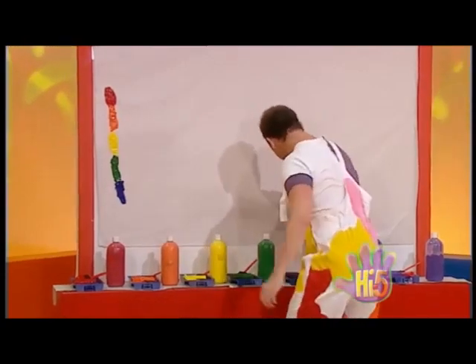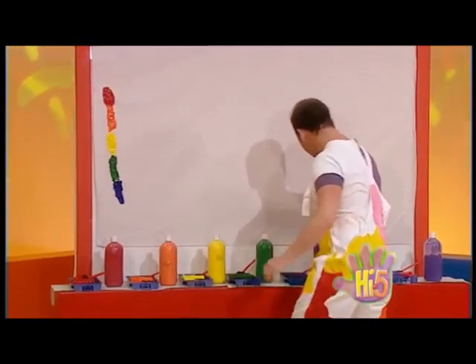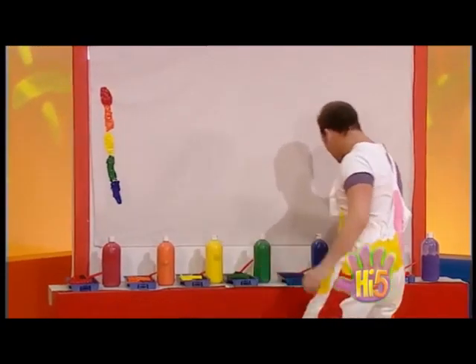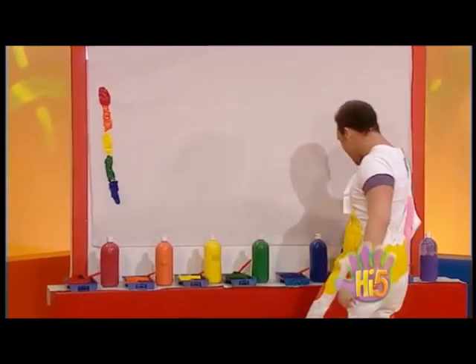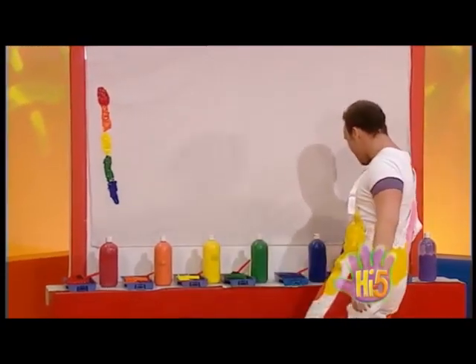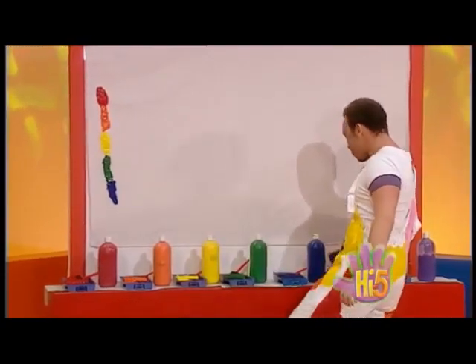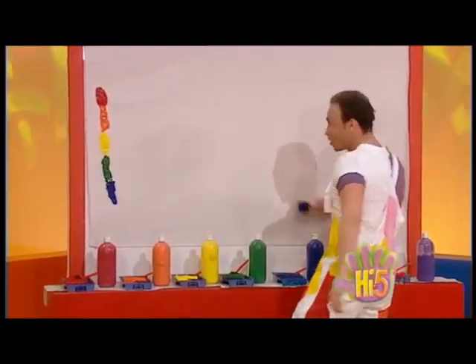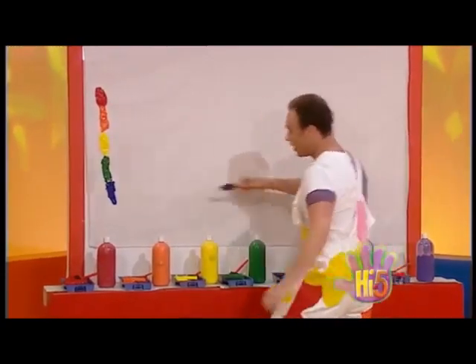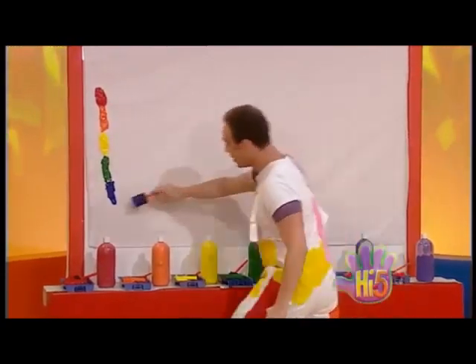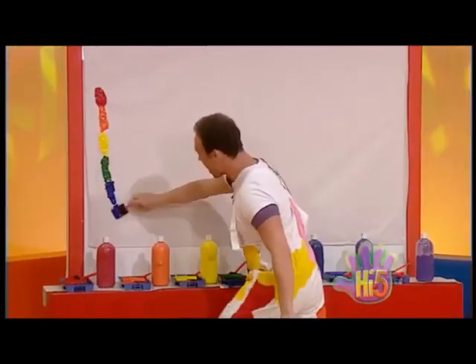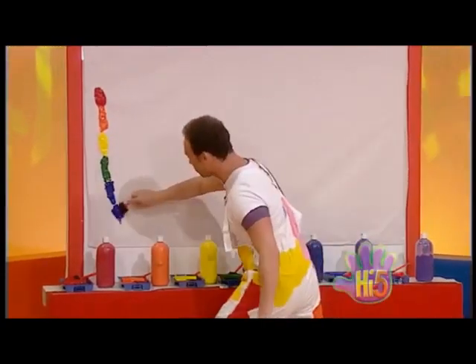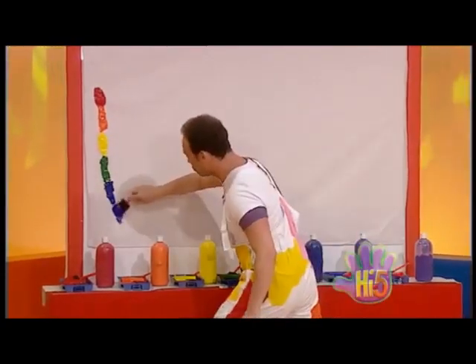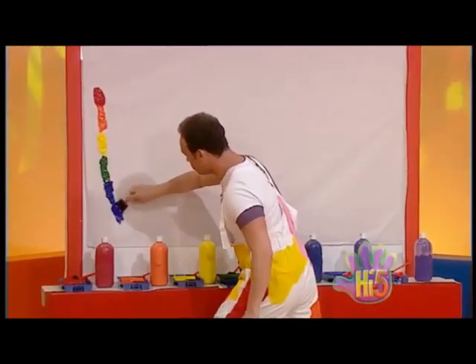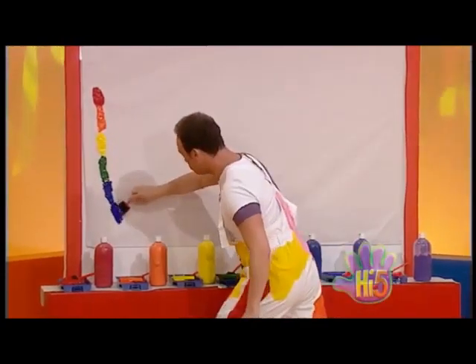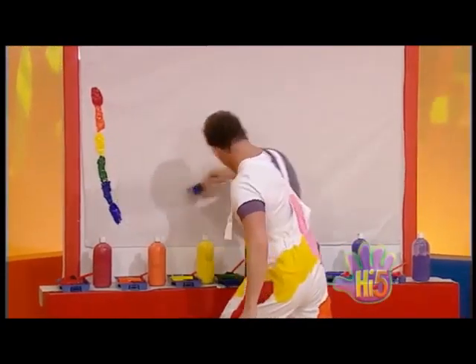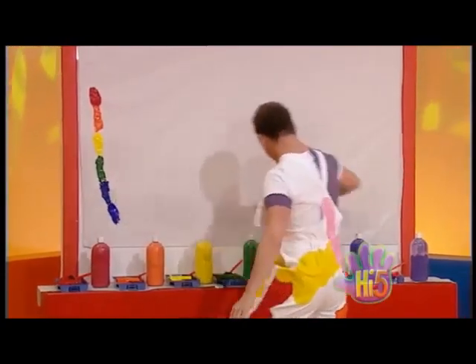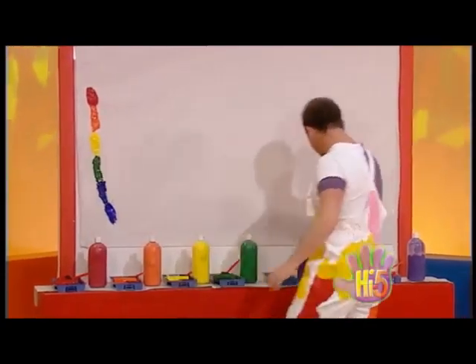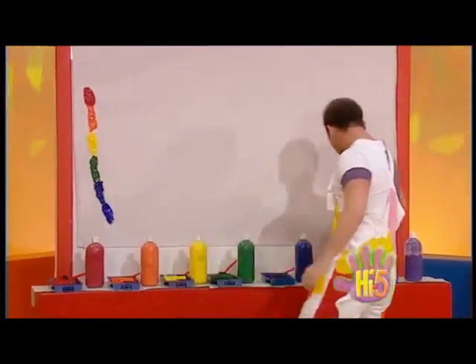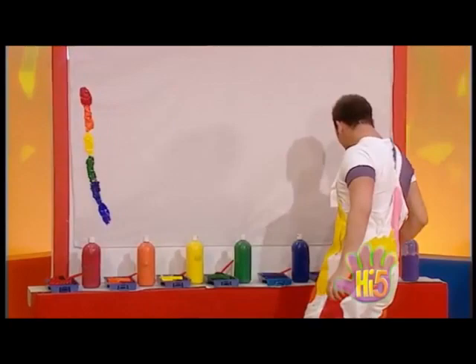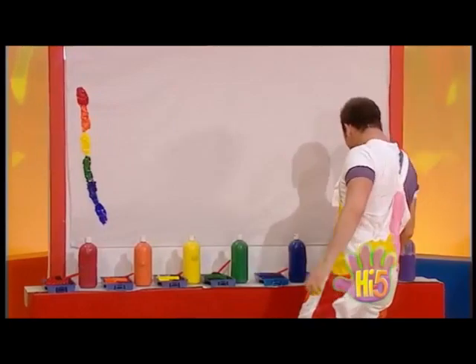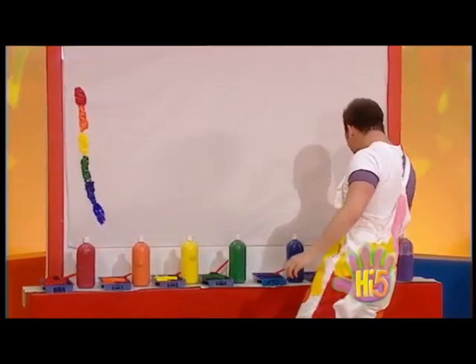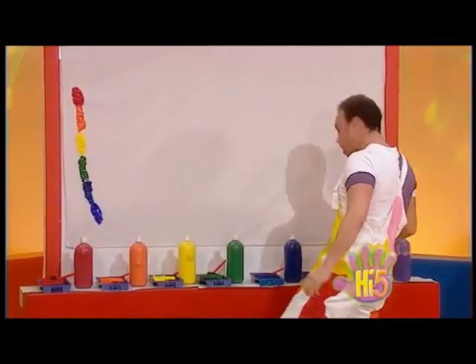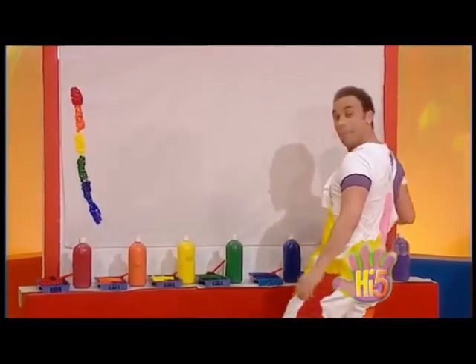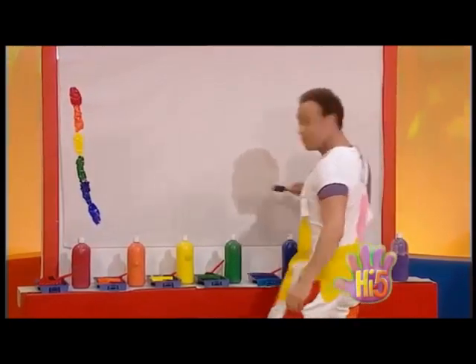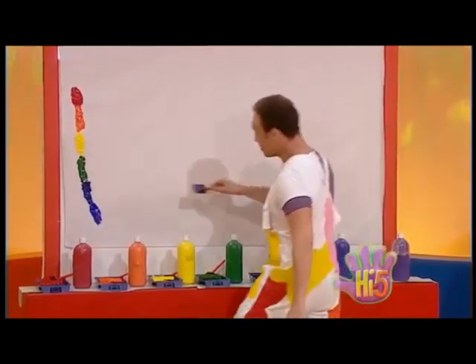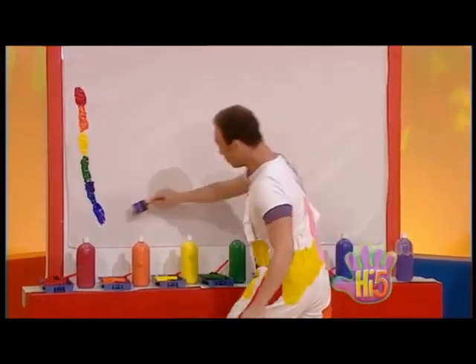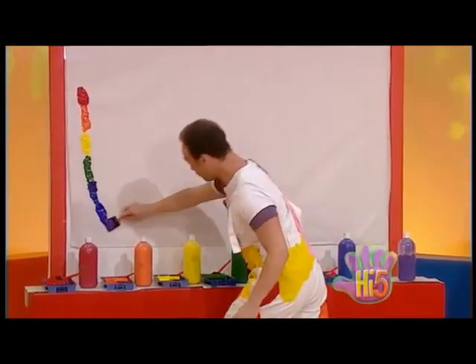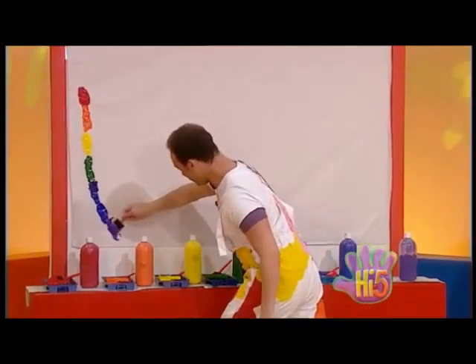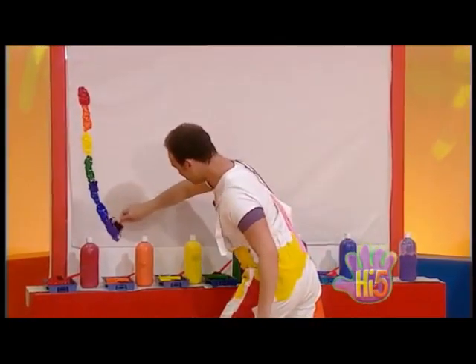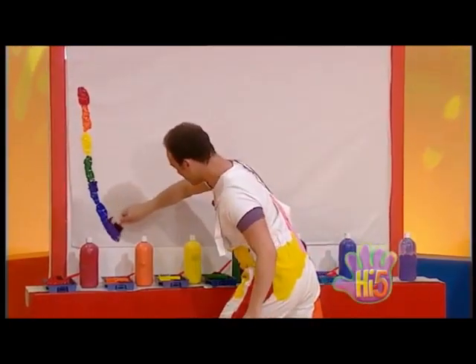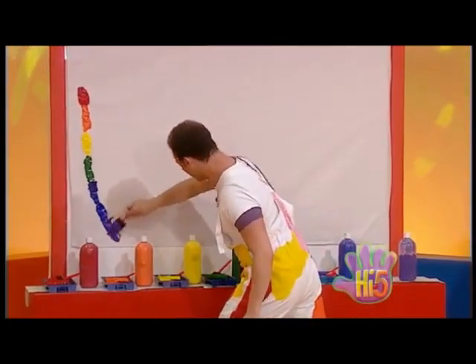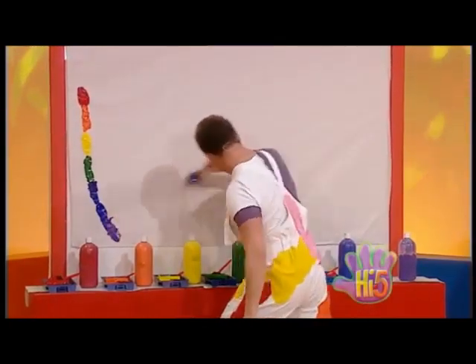Red, orange, yellow, green and blue. Indigo and violet. My rainbow dreams come true.